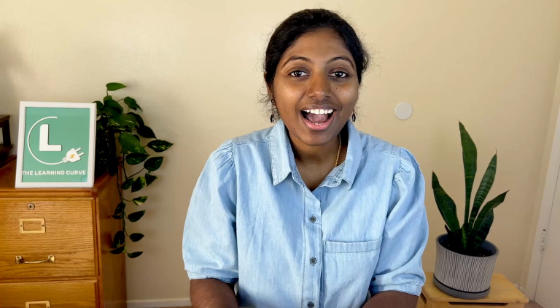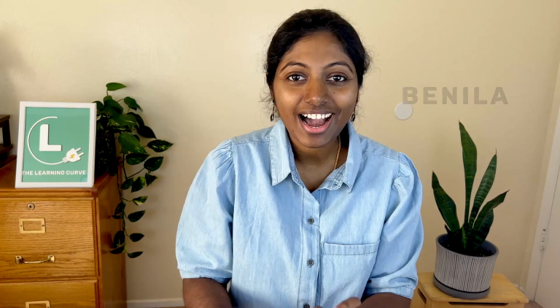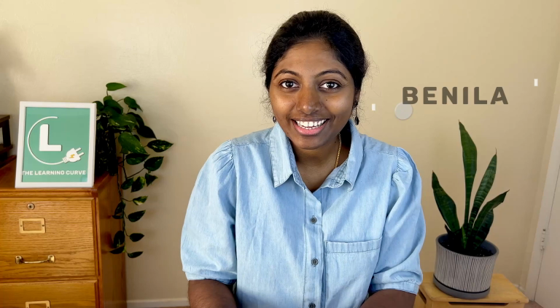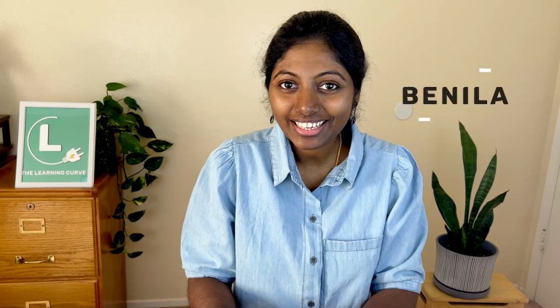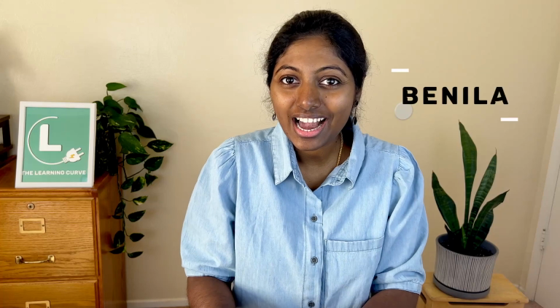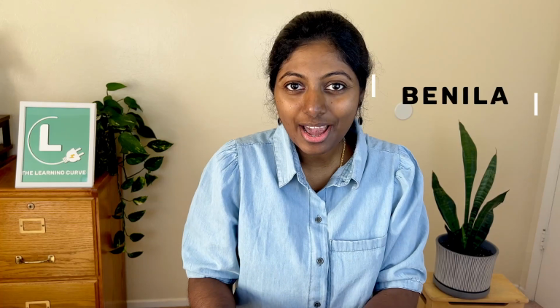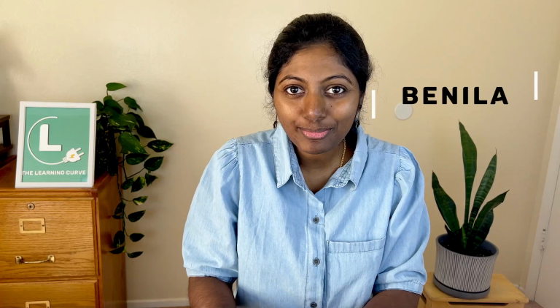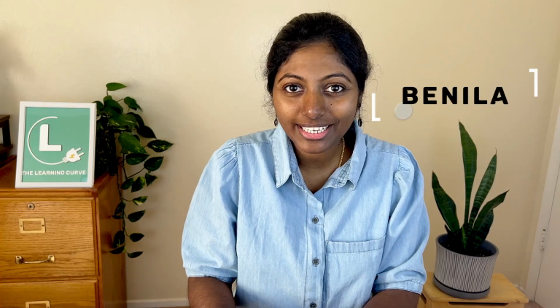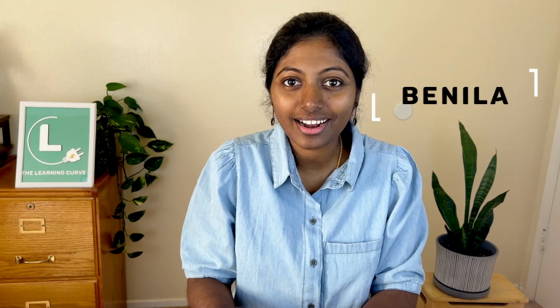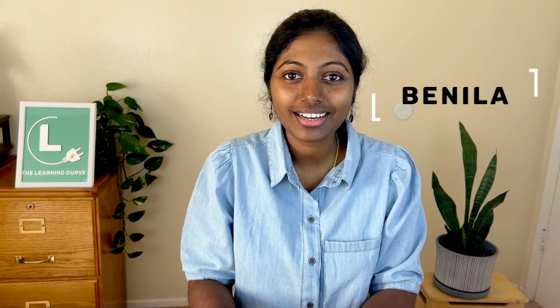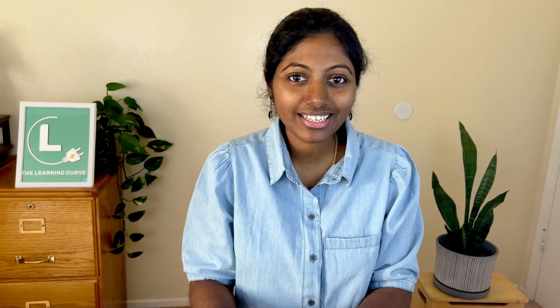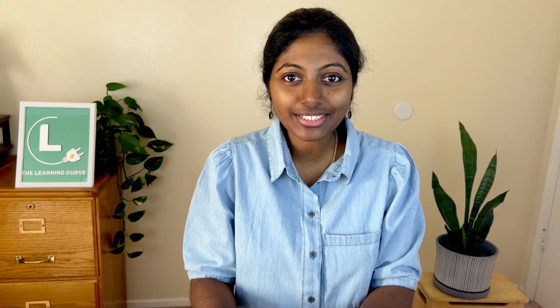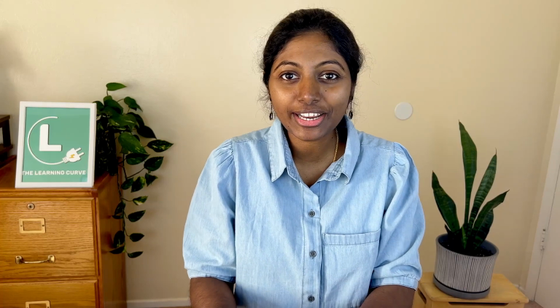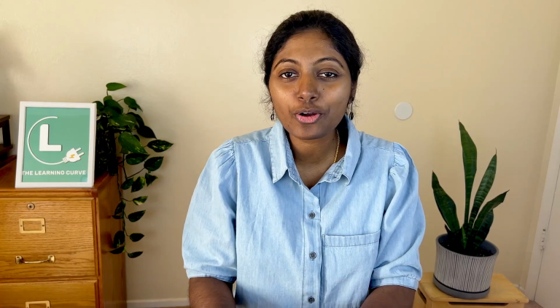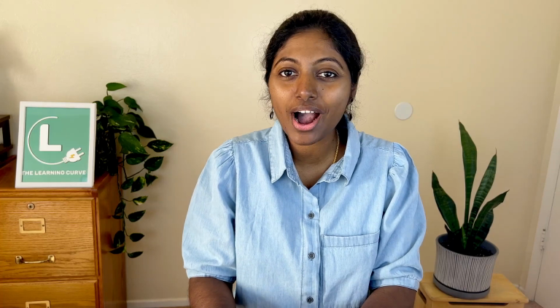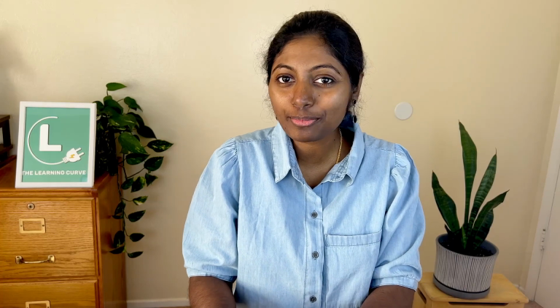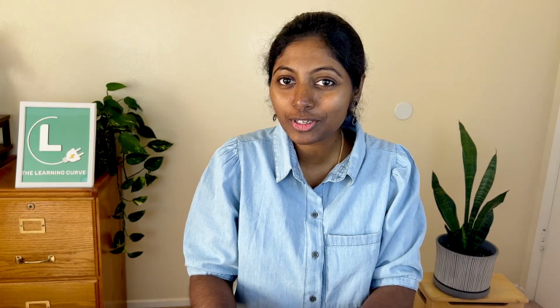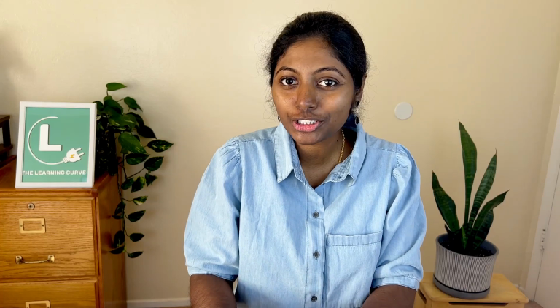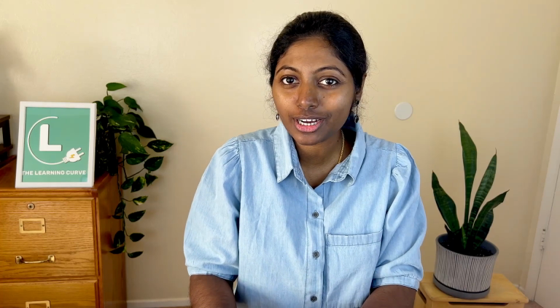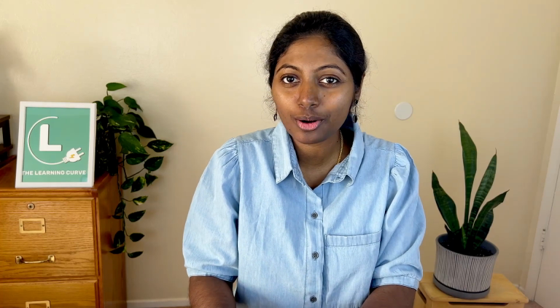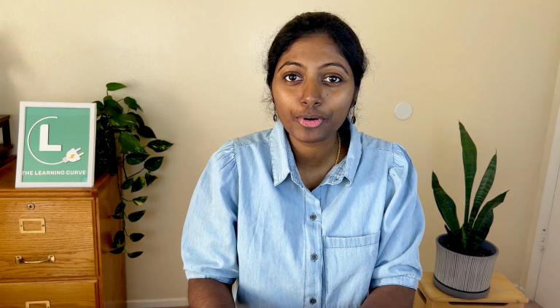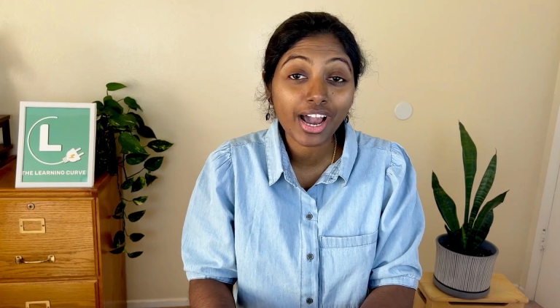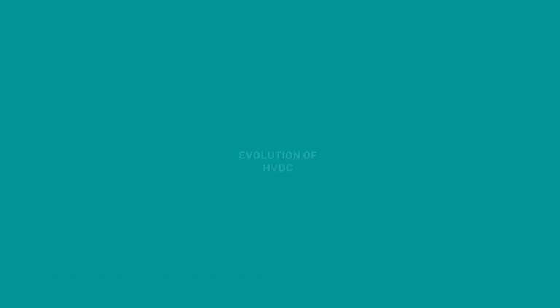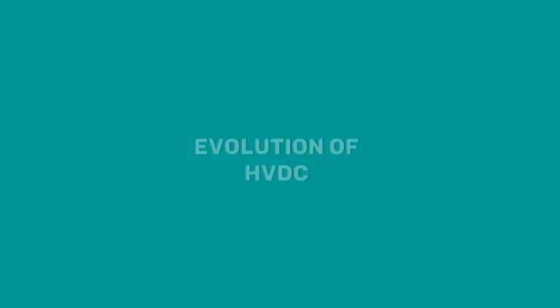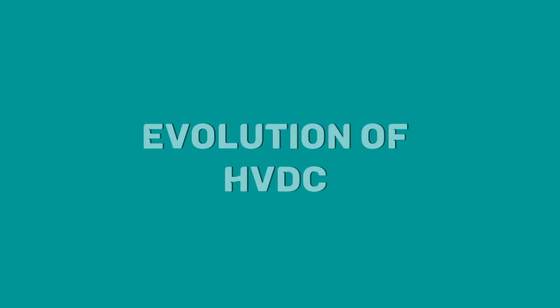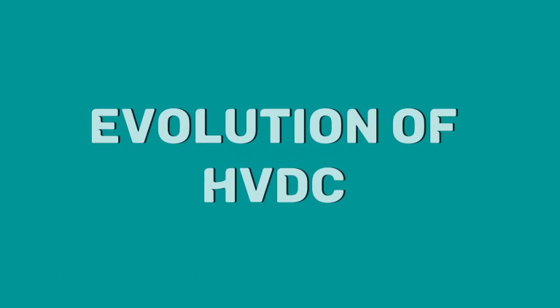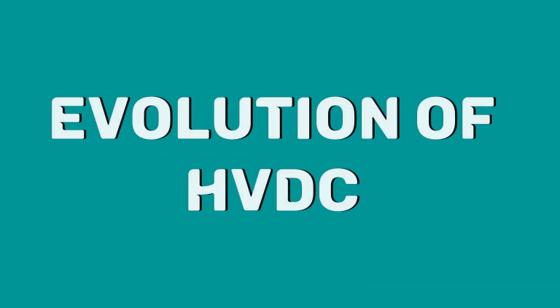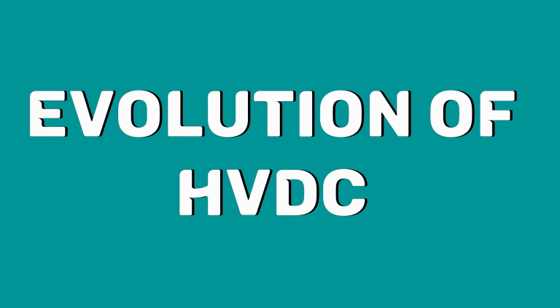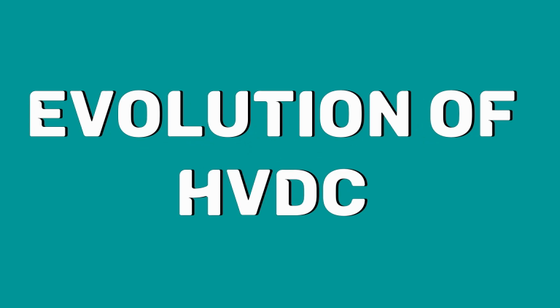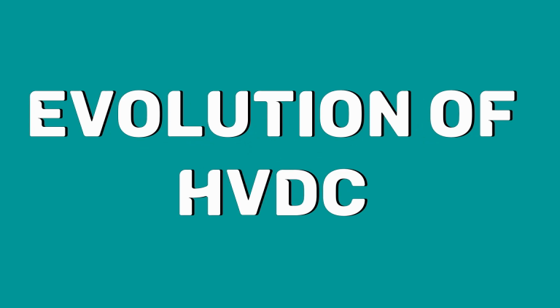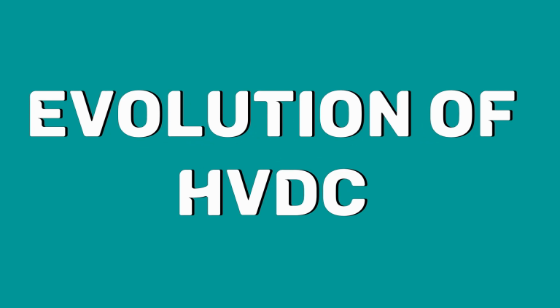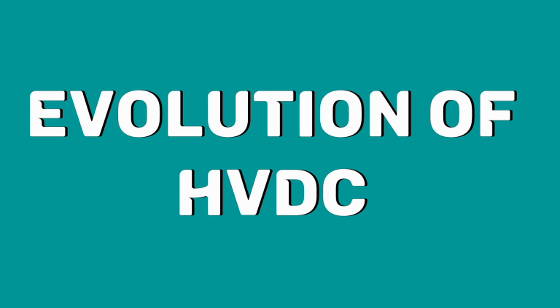Hi, I'm Benilla. In this video, I'm going to talk about high voltage DC transmission.